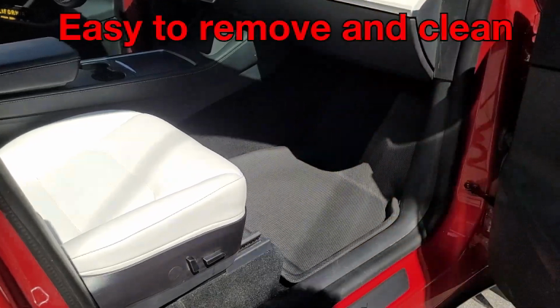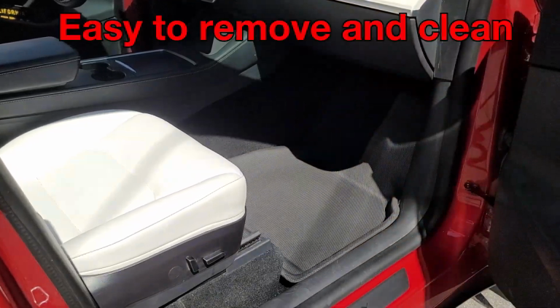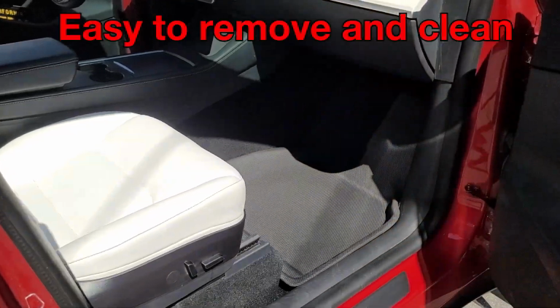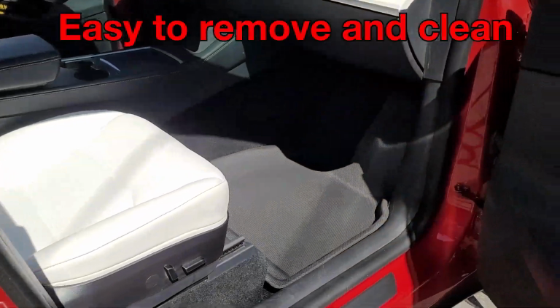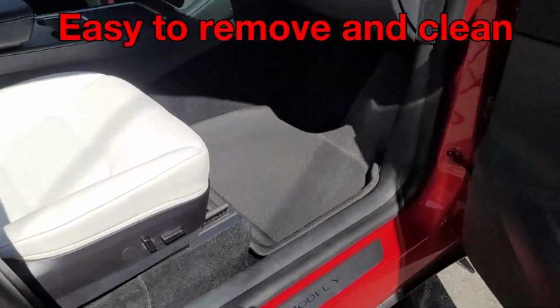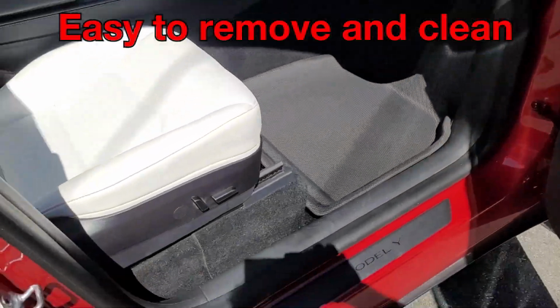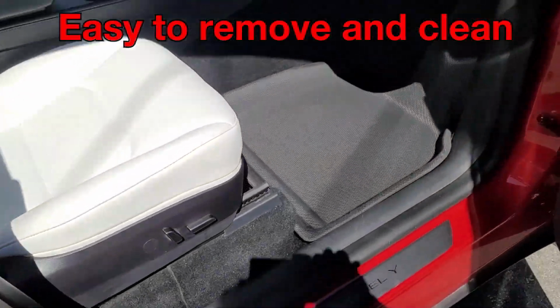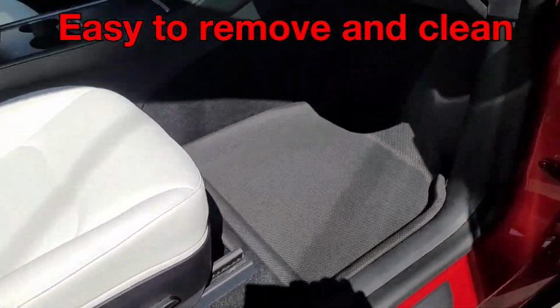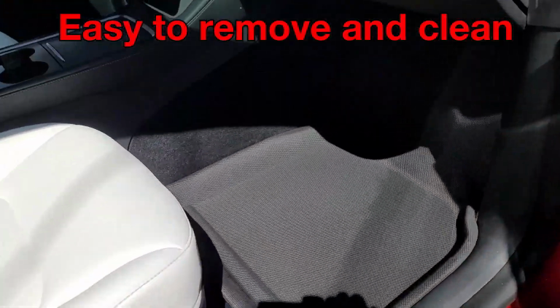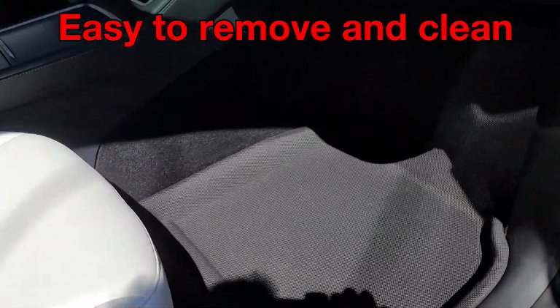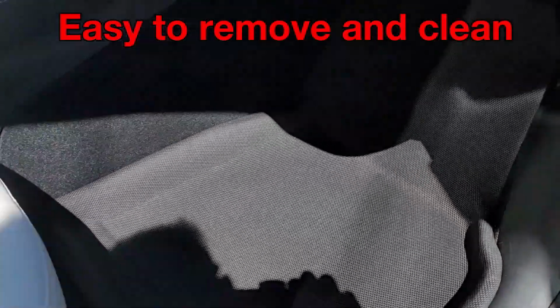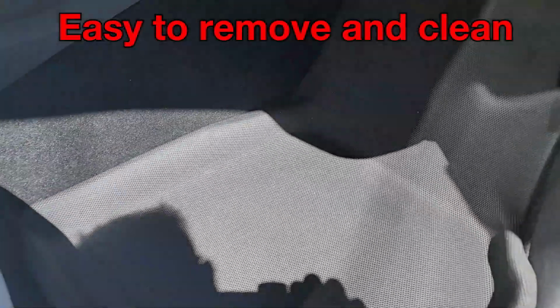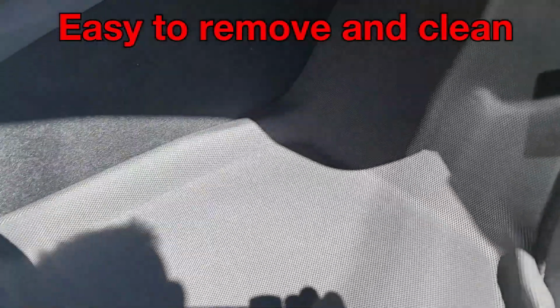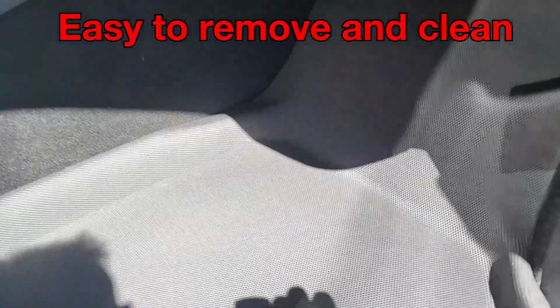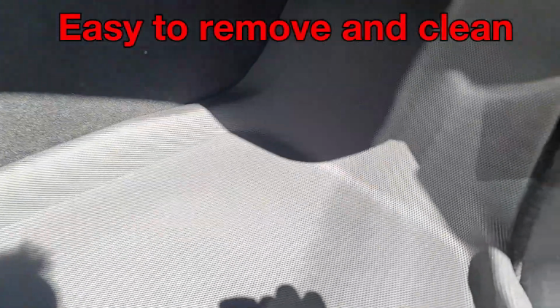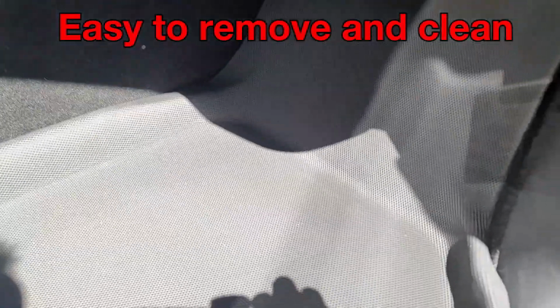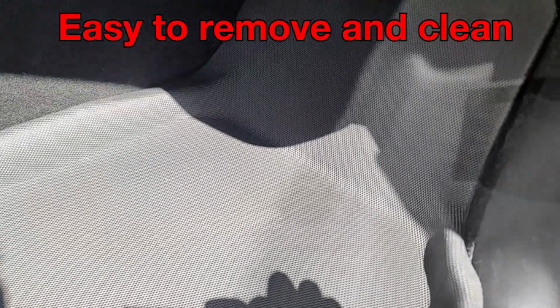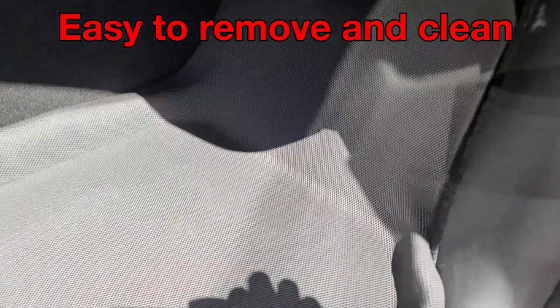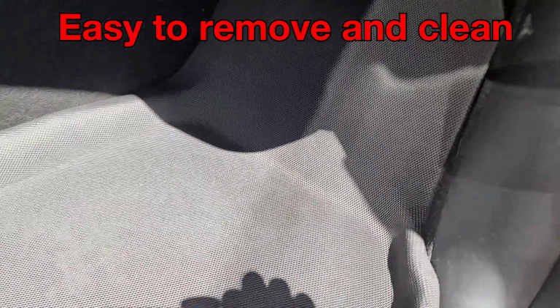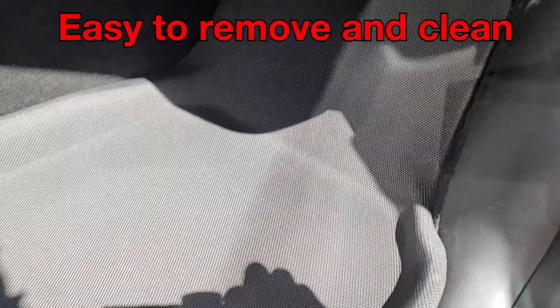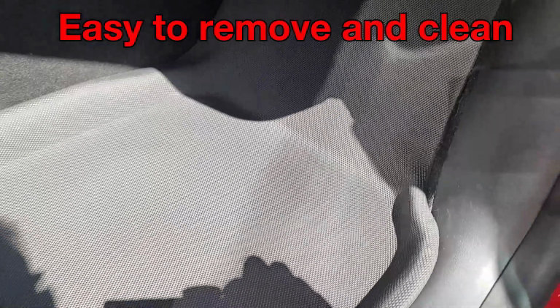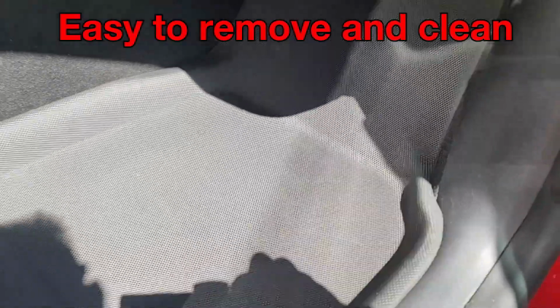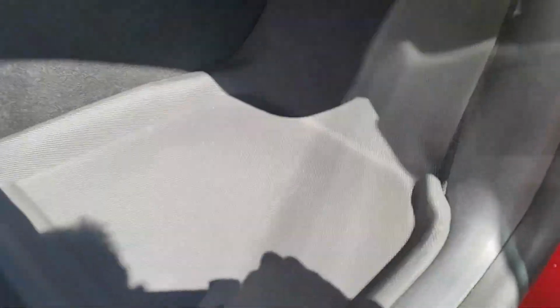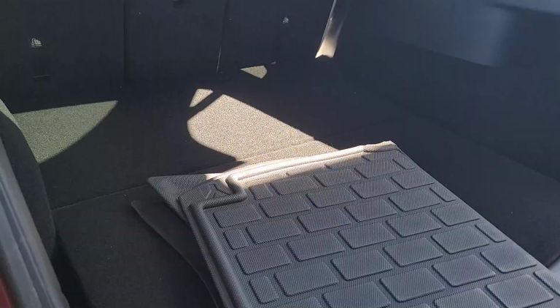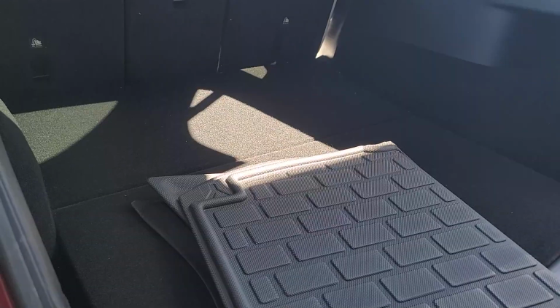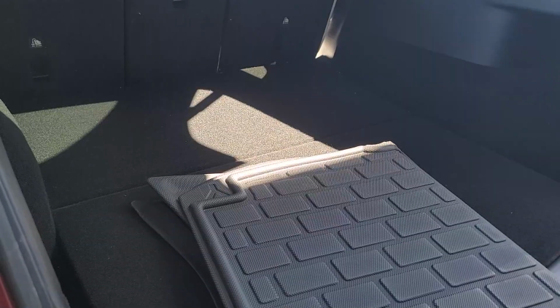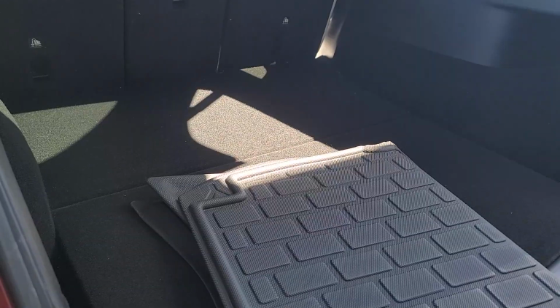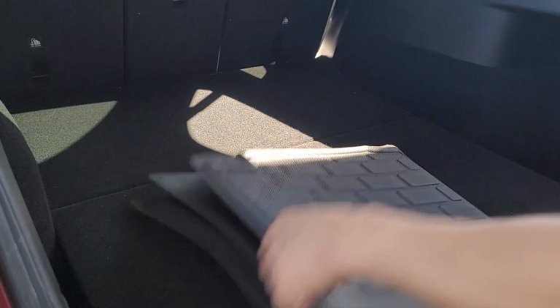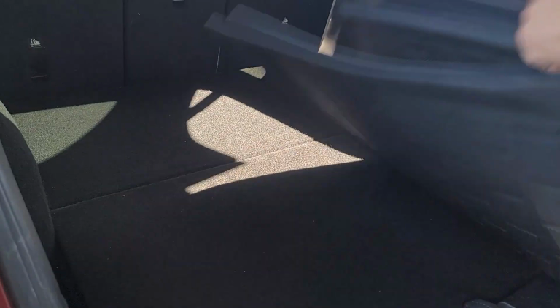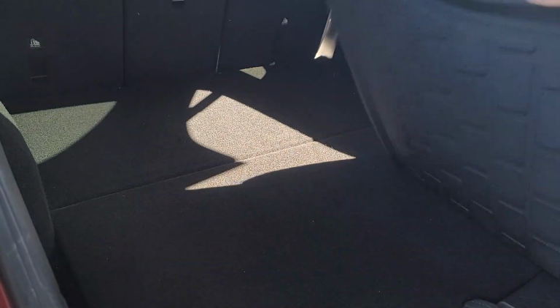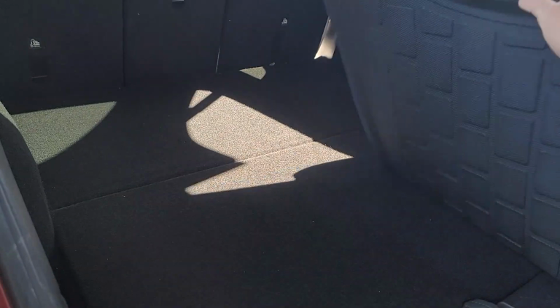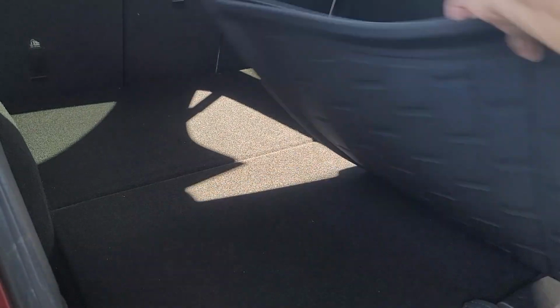Easy to remove and clean as well. You get any dirt on here, pull them out, wash it clean, you're good to go.